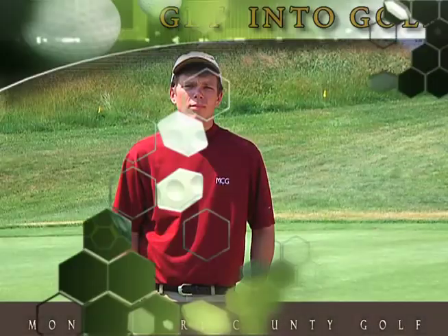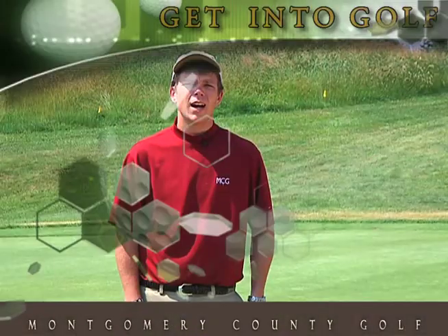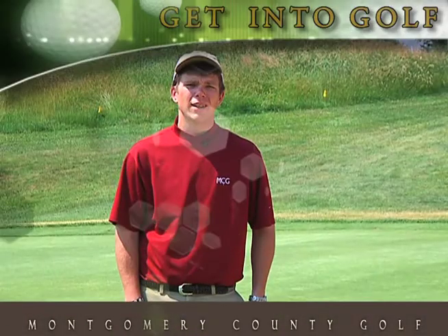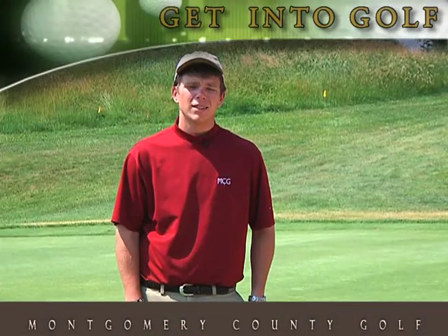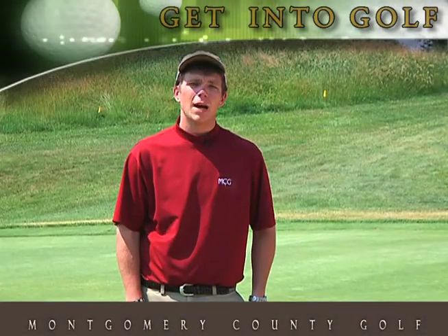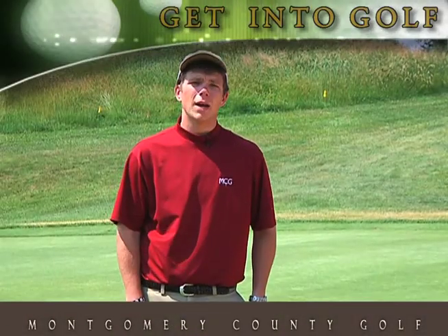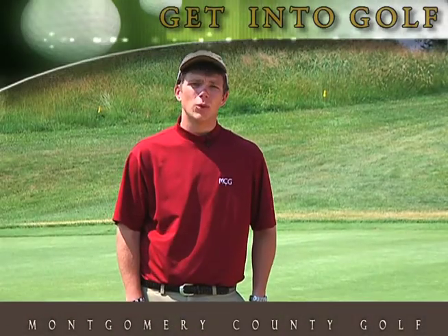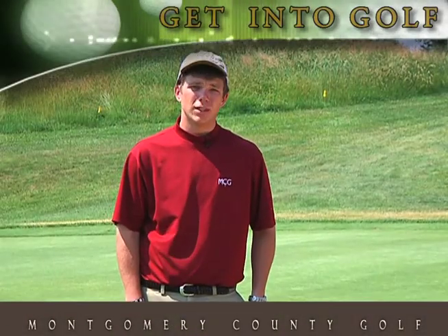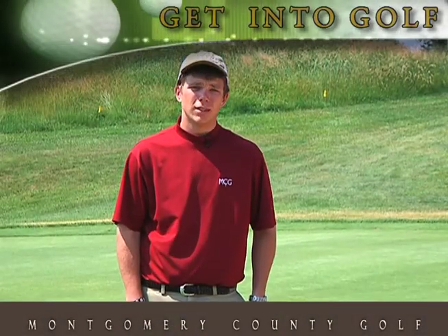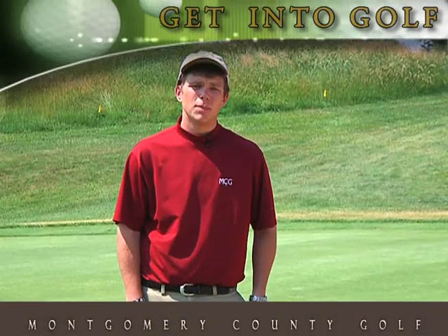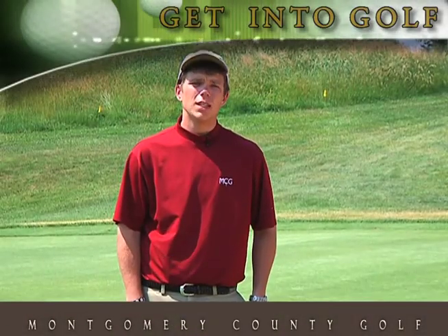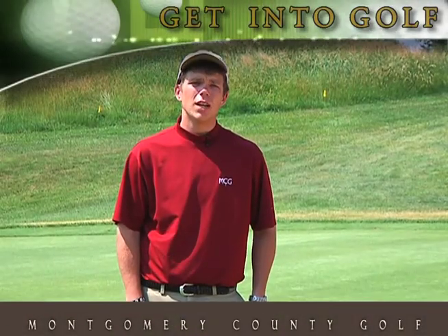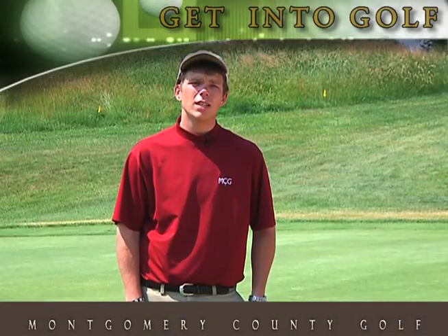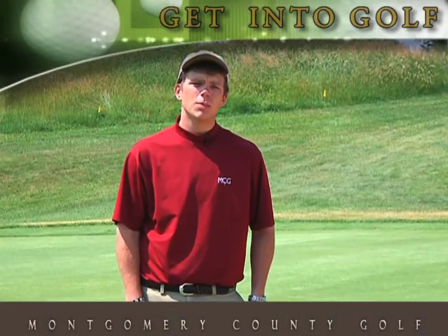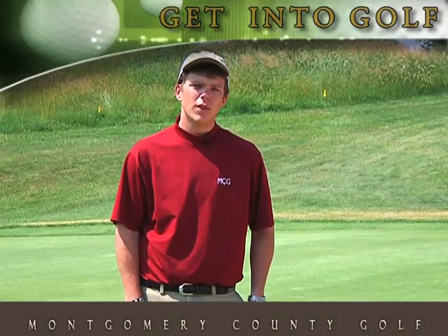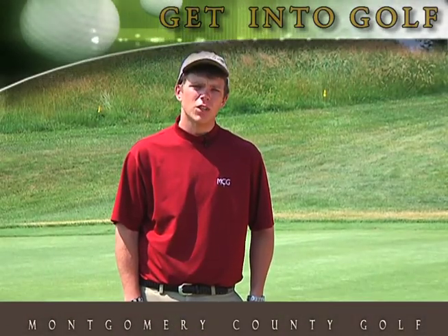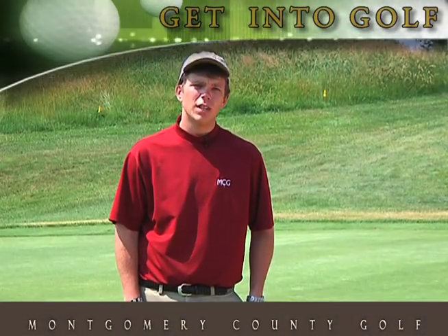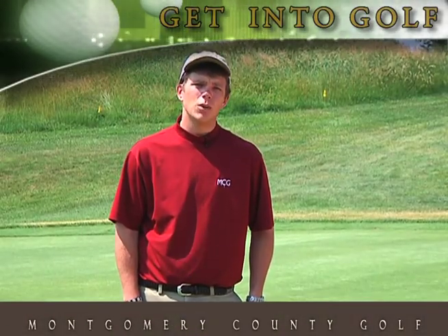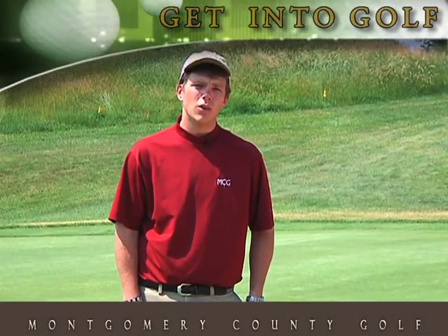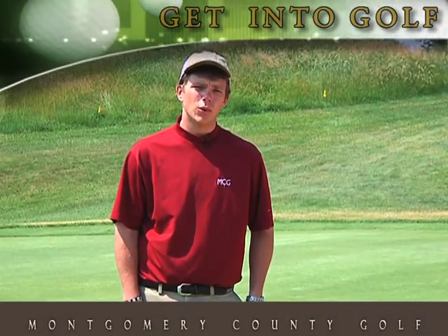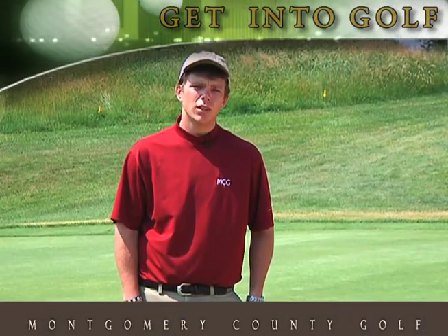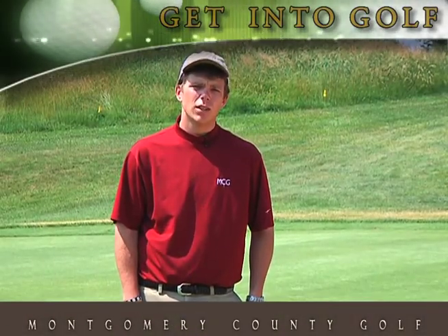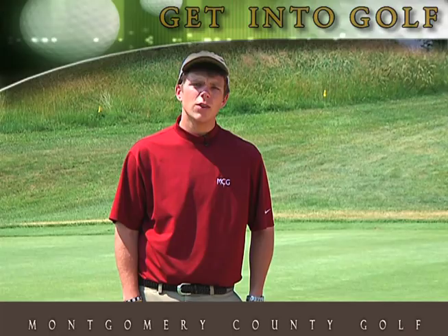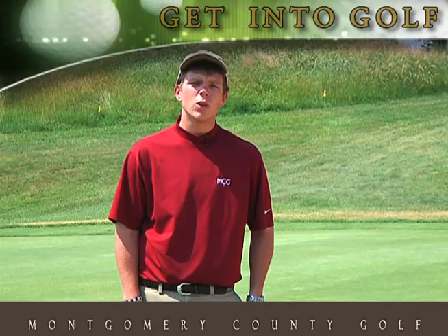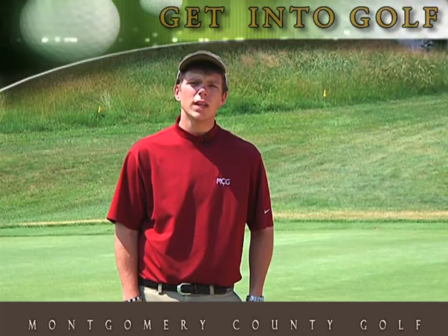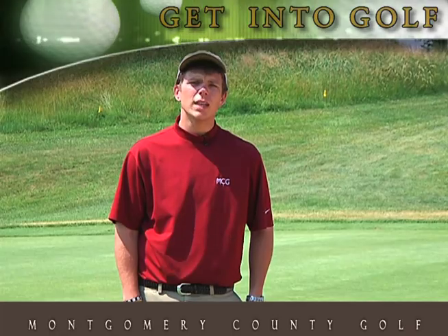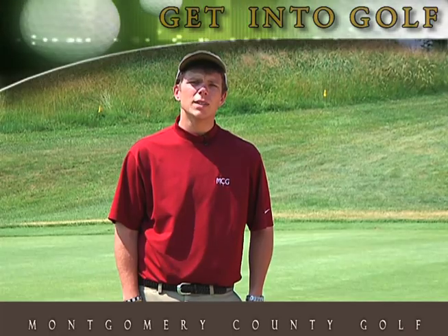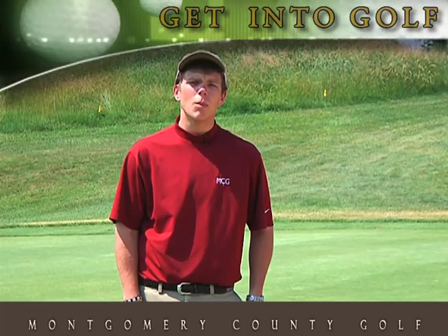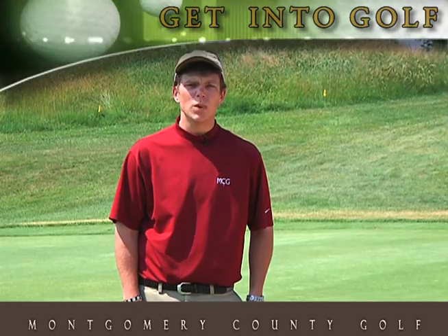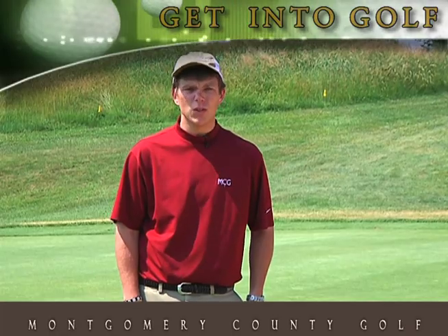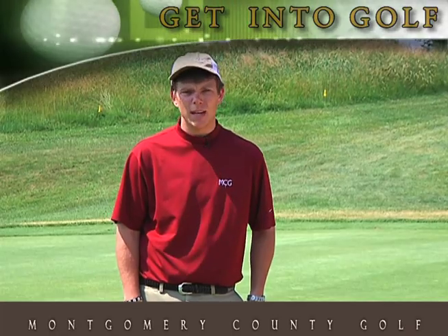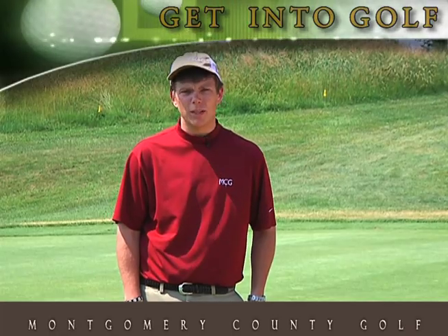Hi, I'm Mike Olson, PGA assistant professional at Needwood Golf Course. Here's a quick tip to help you with your sand play.